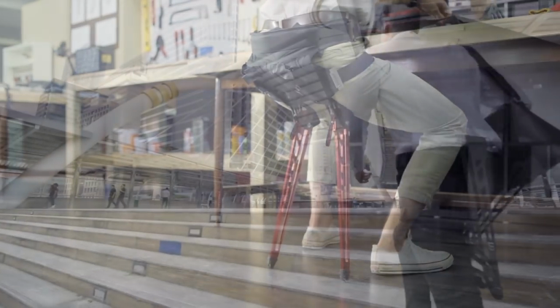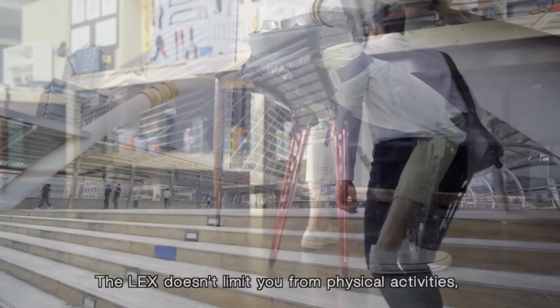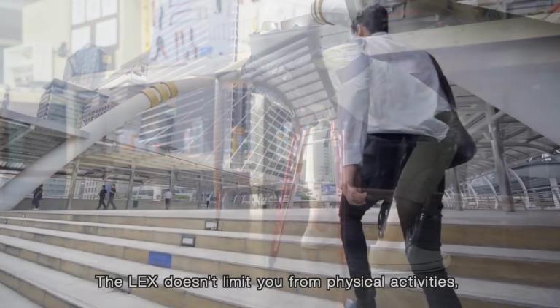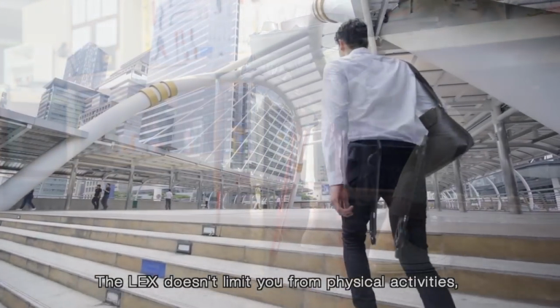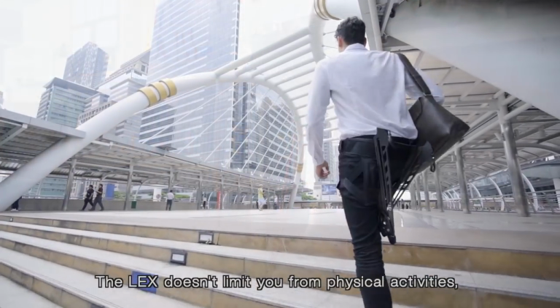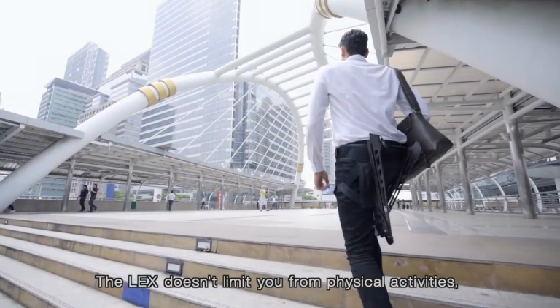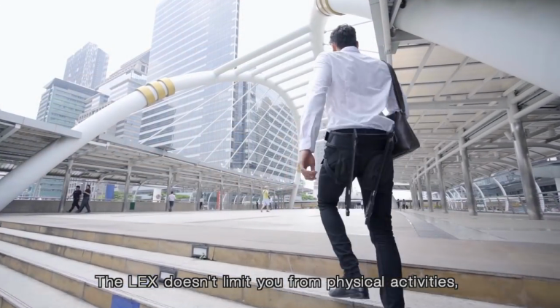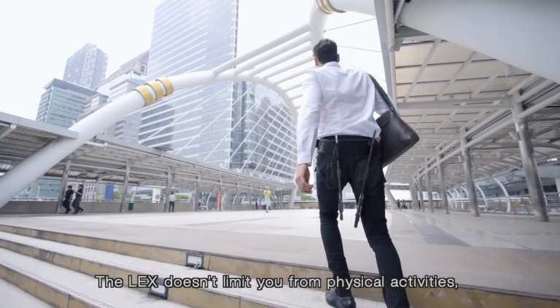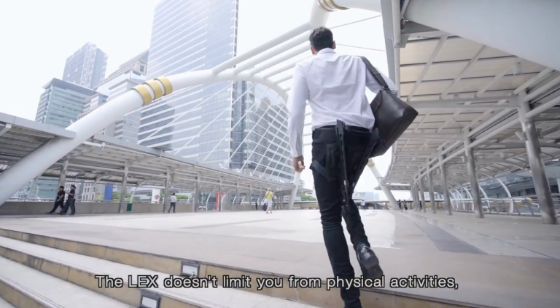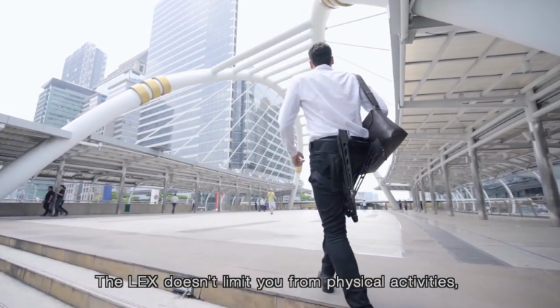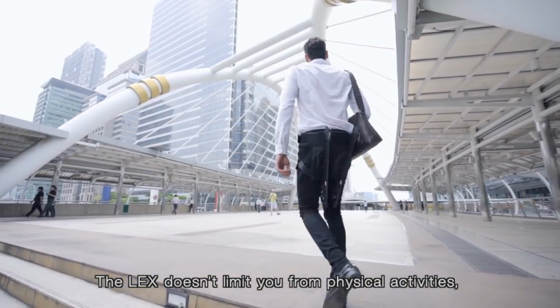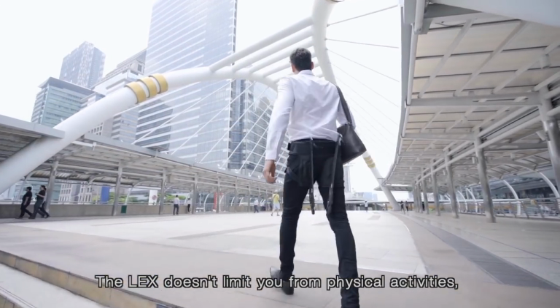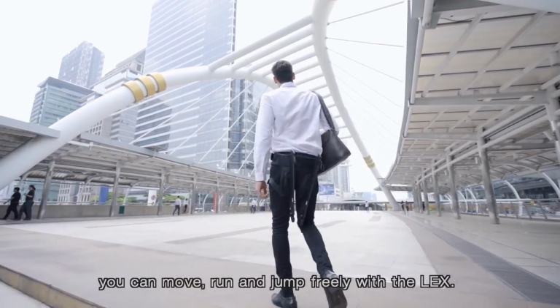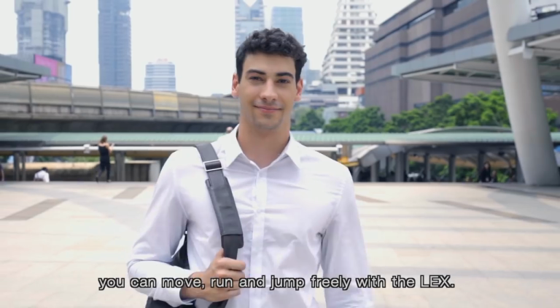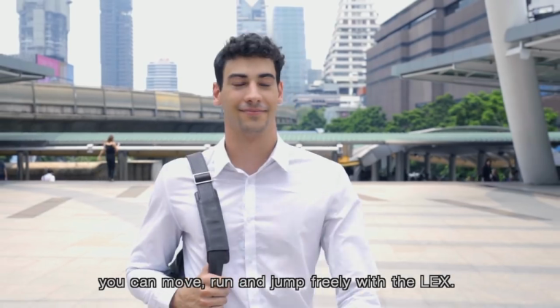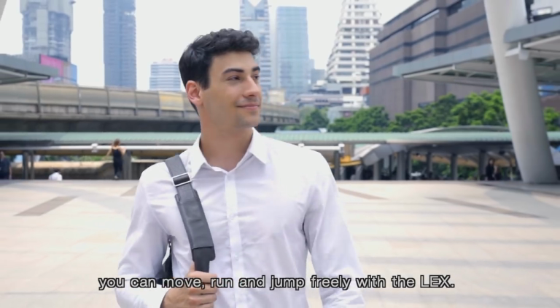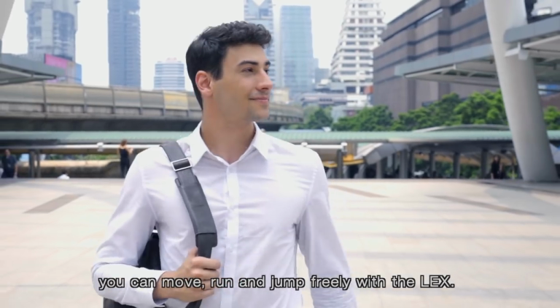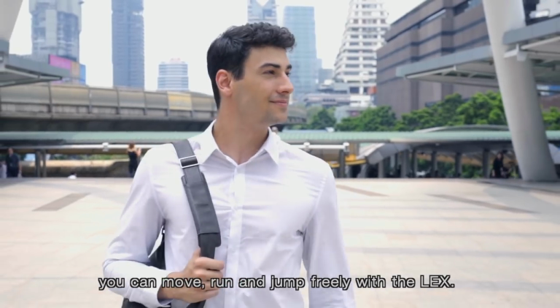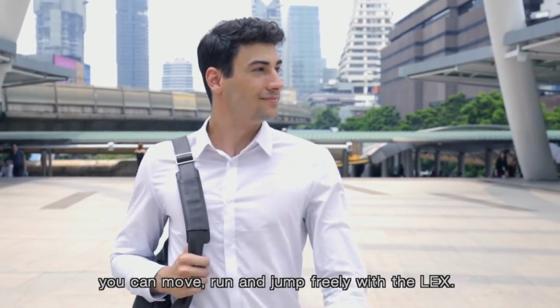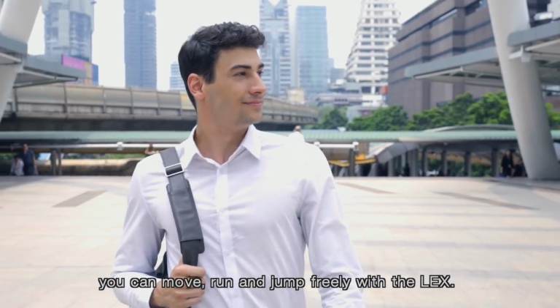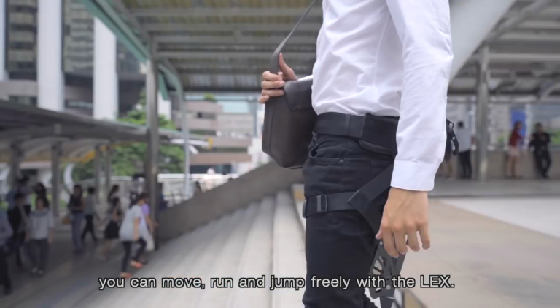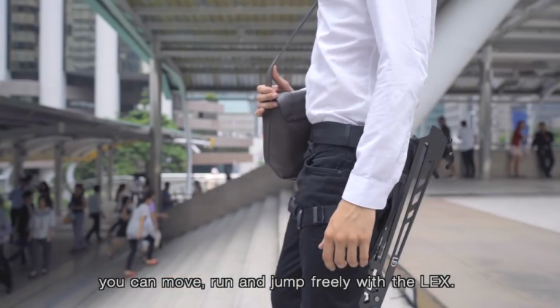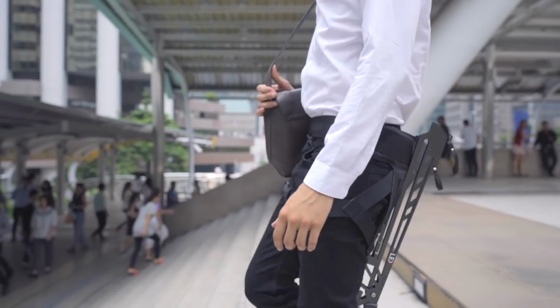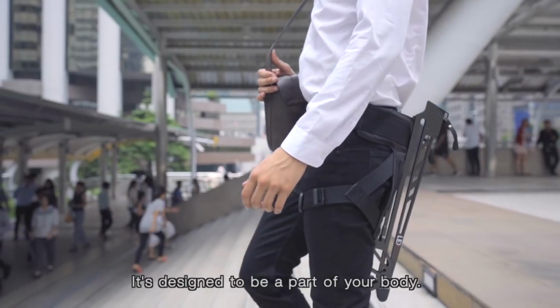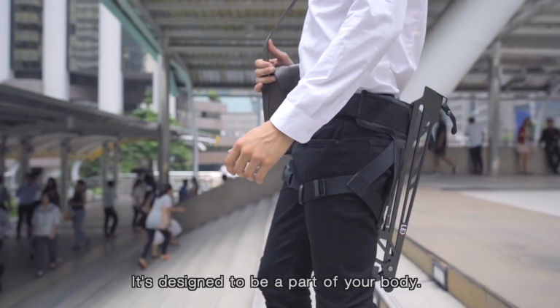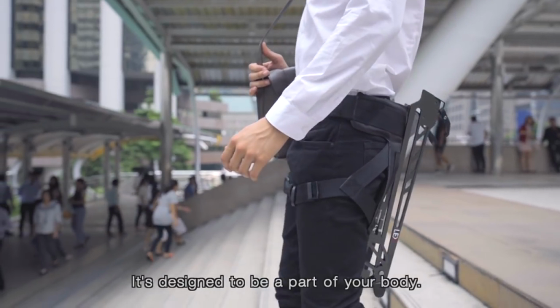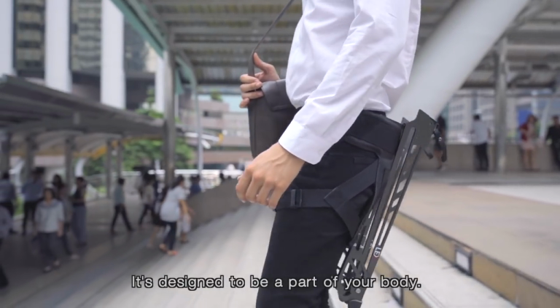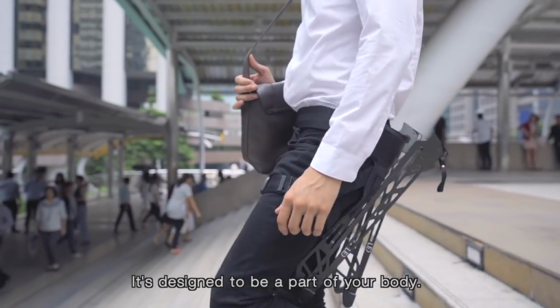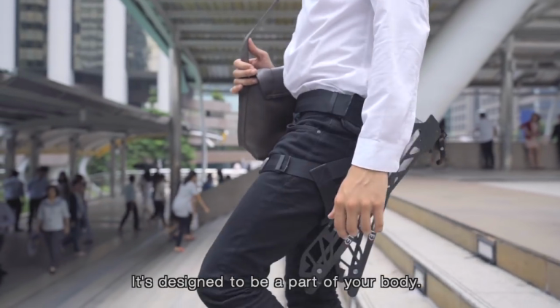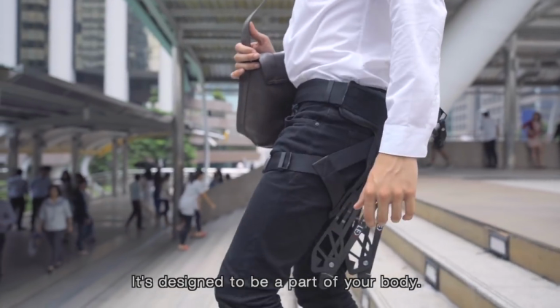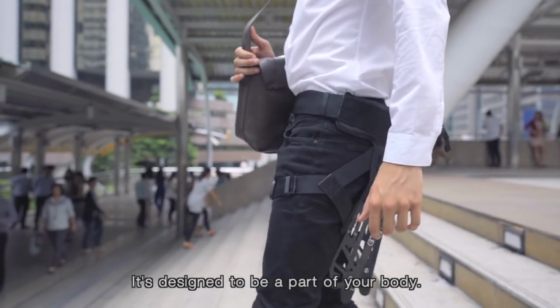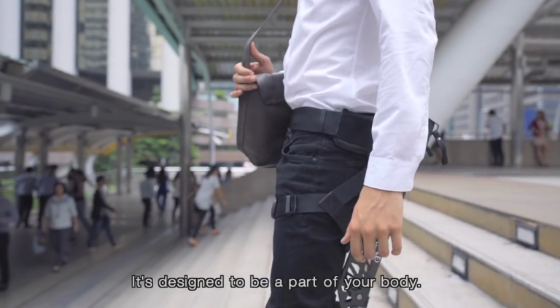The LEX doesn't limit you from physical activities. You can move, run and jump freely with the LEX. It's designed to be a part of your body.